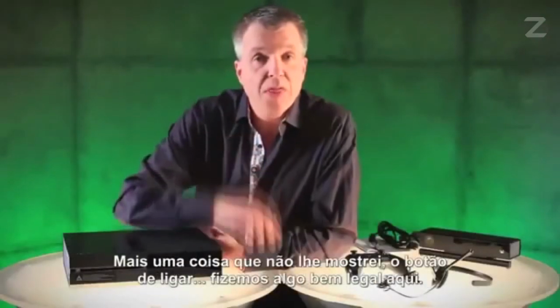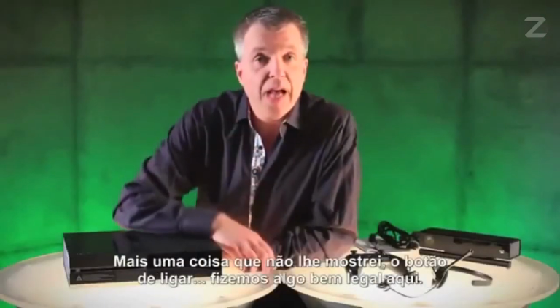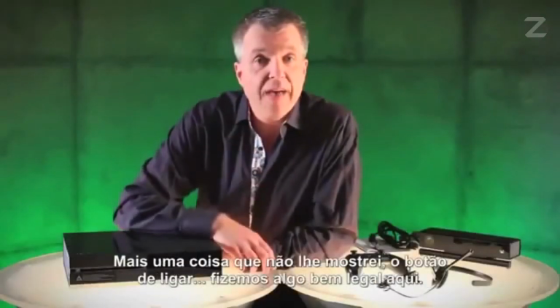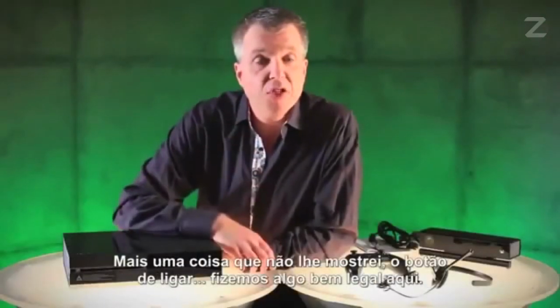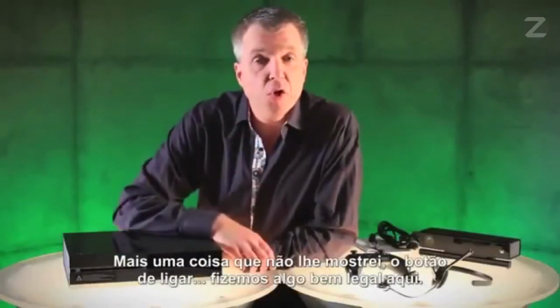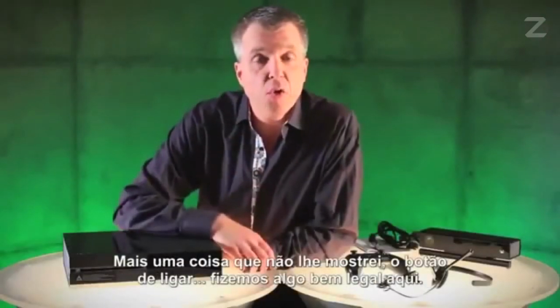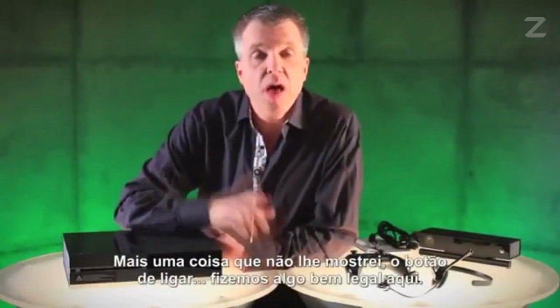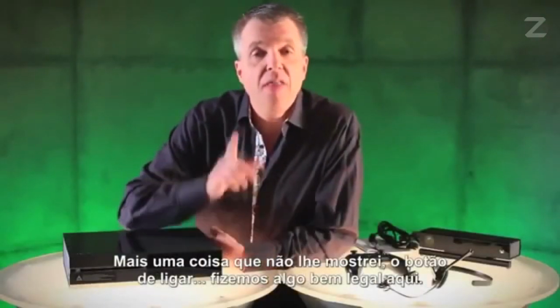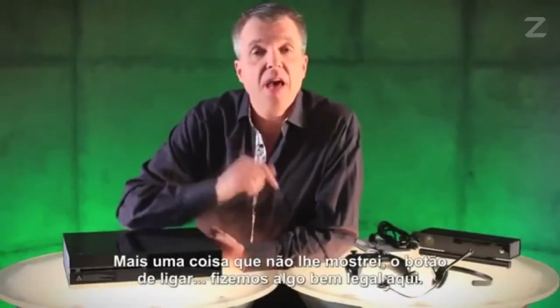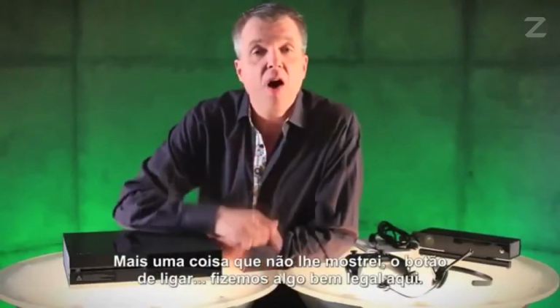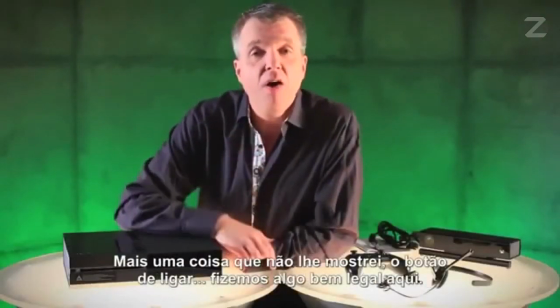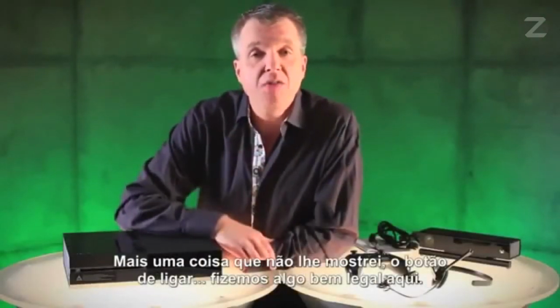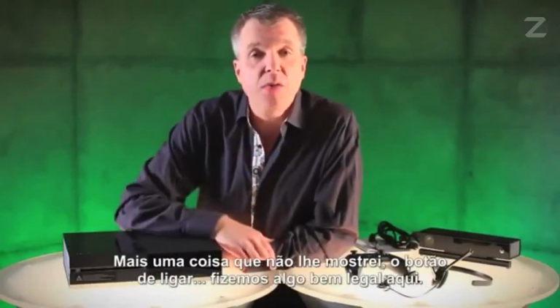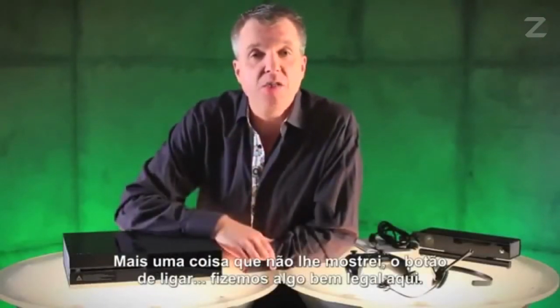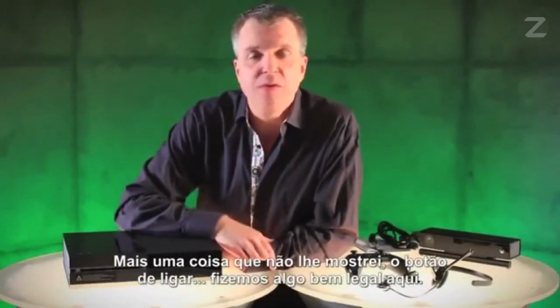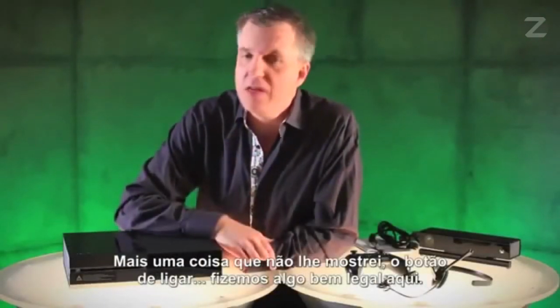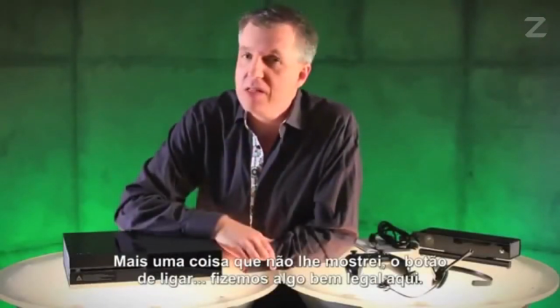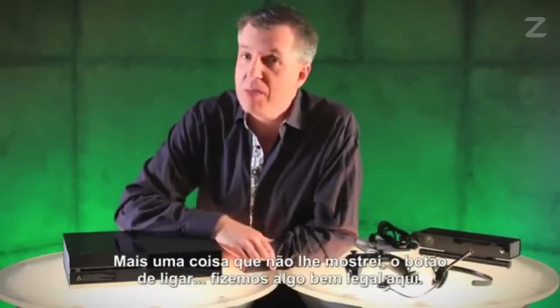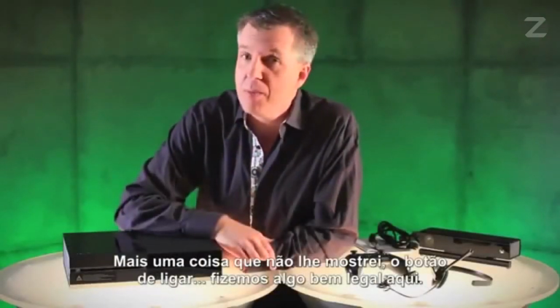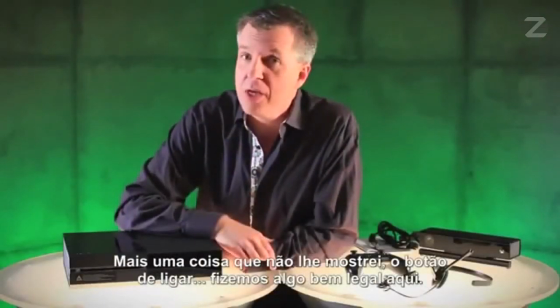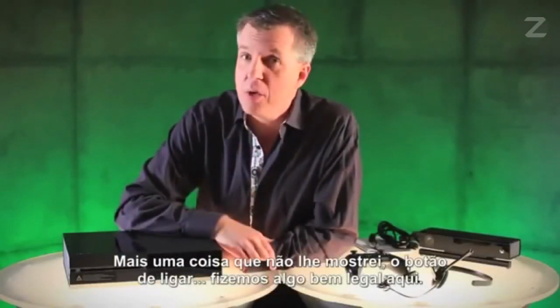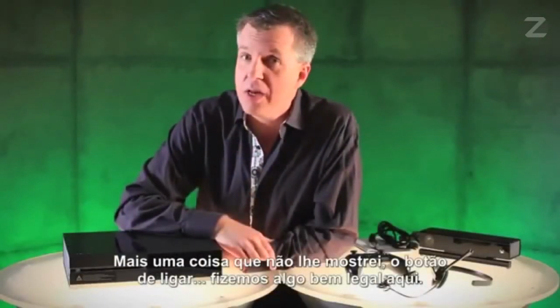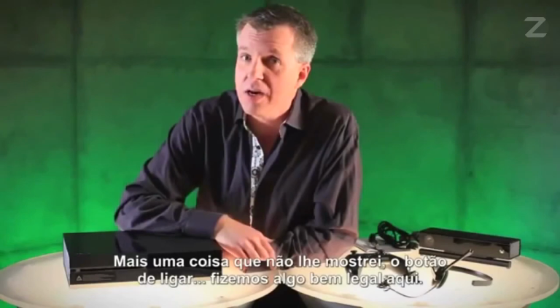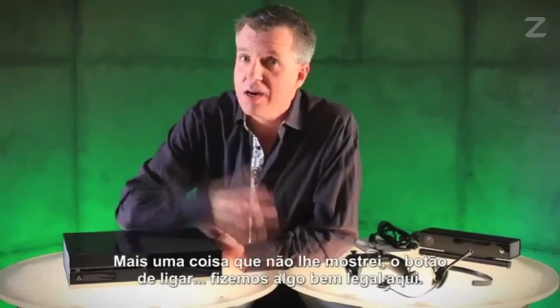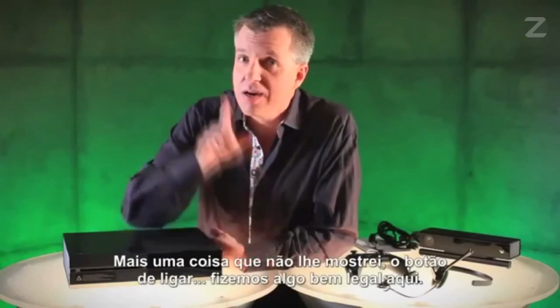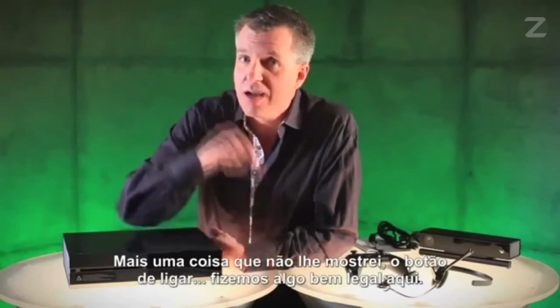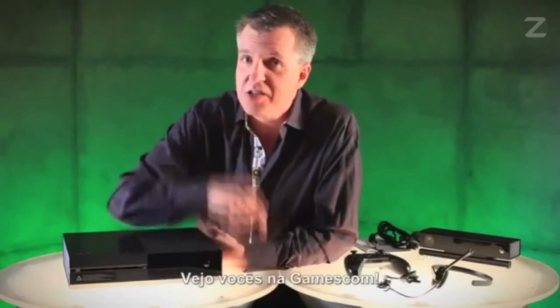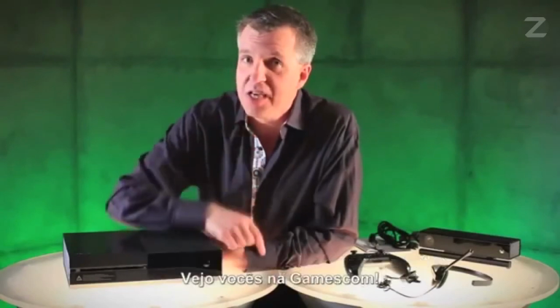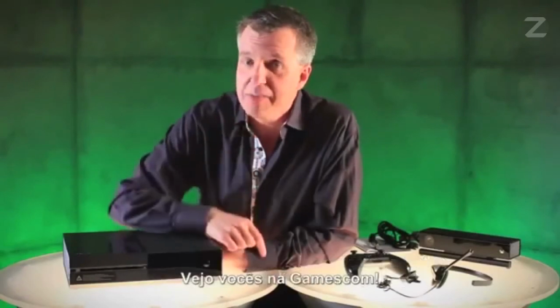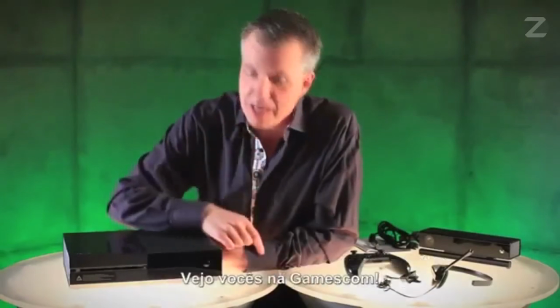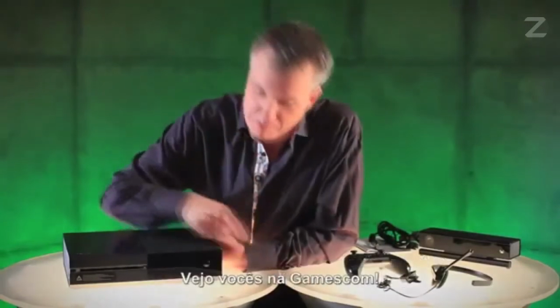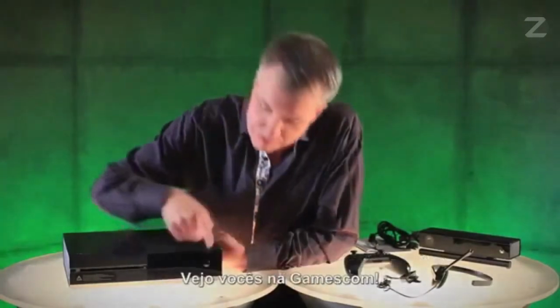One more thing I haven't shown you — the on/off switch. We've done something pretty cool here. I'll see you at Gamescom.